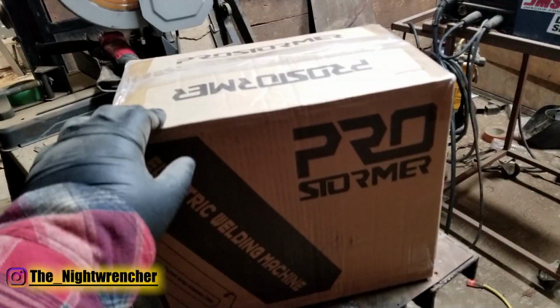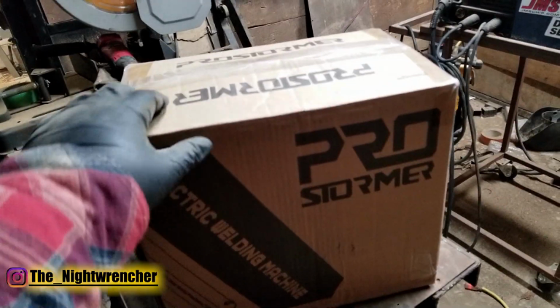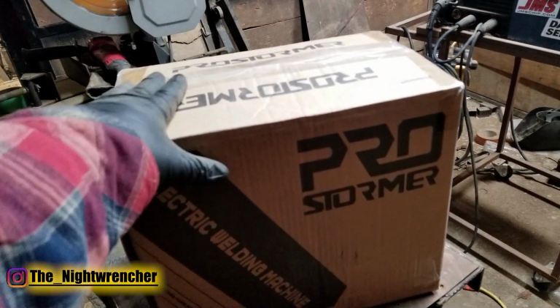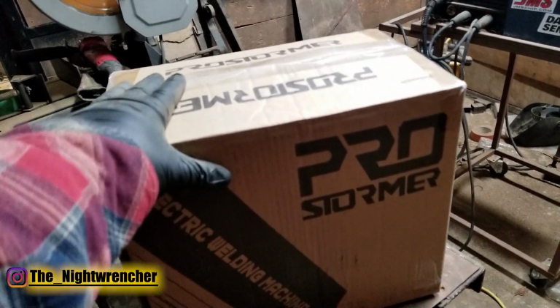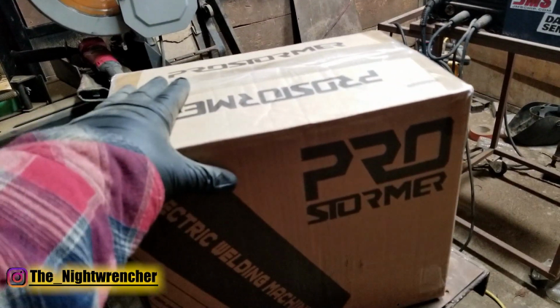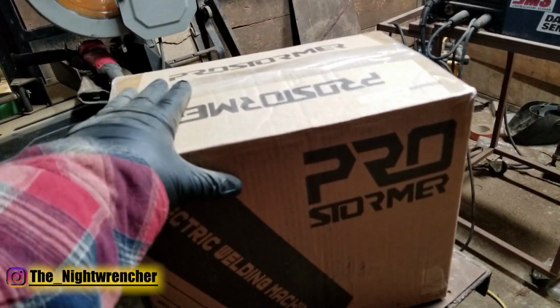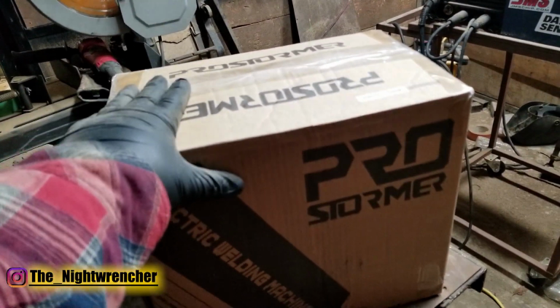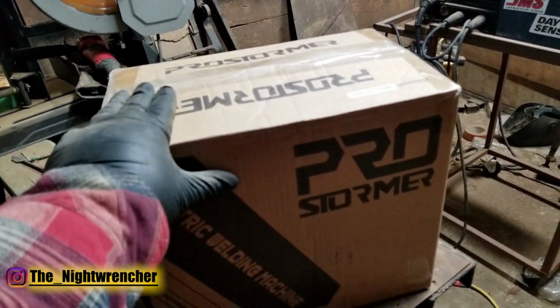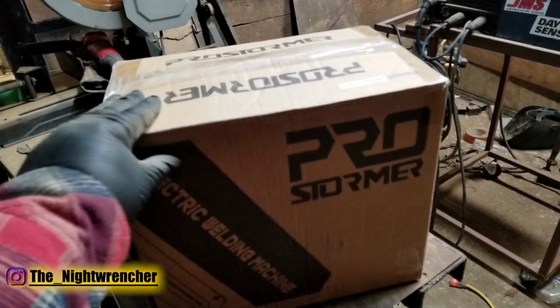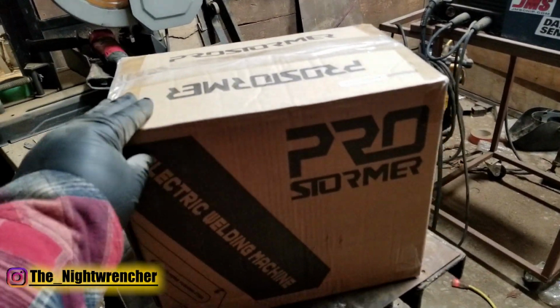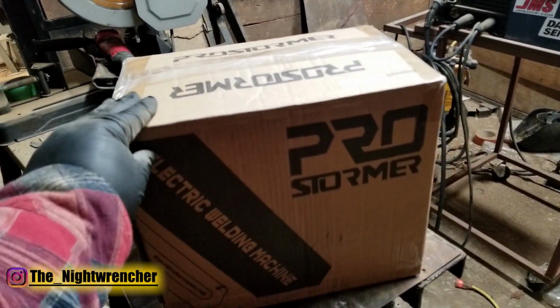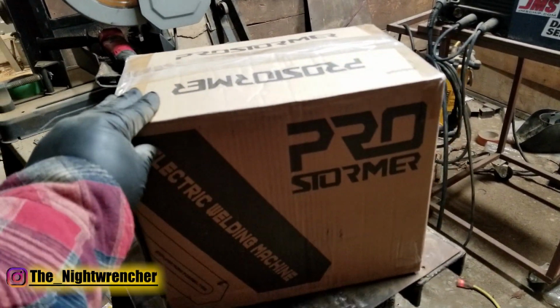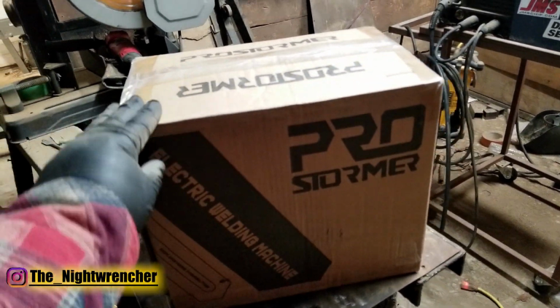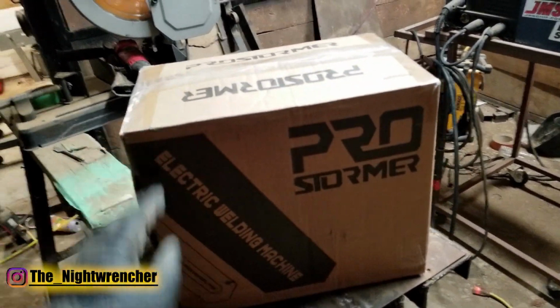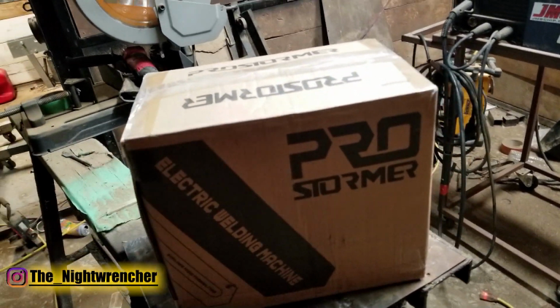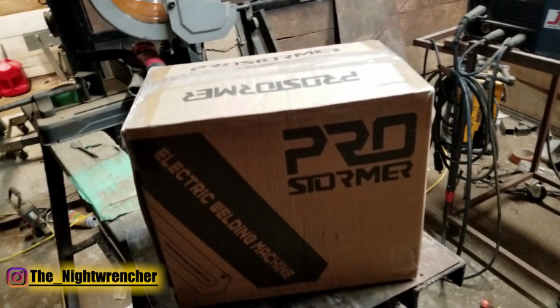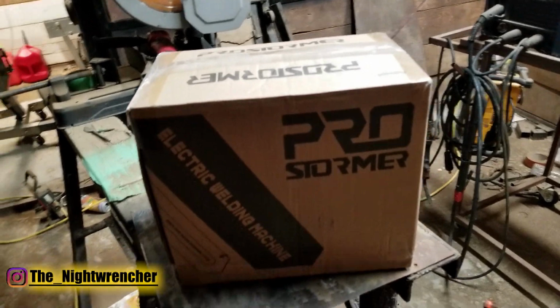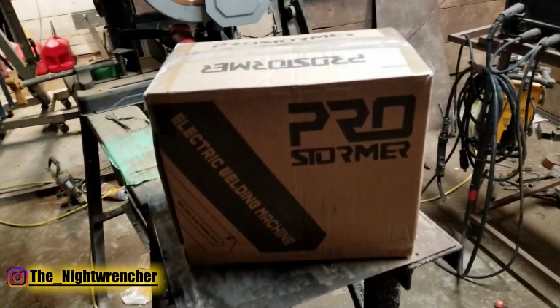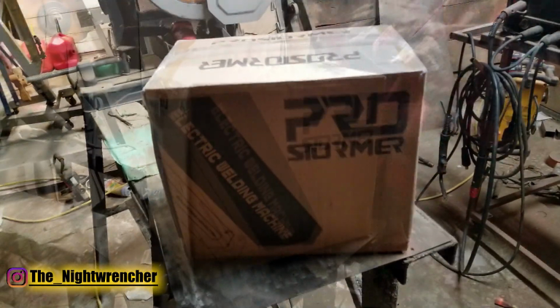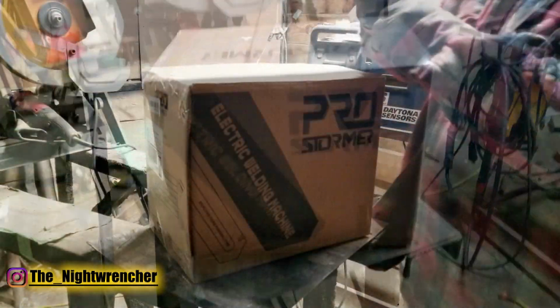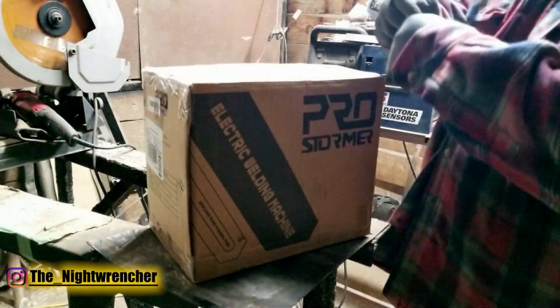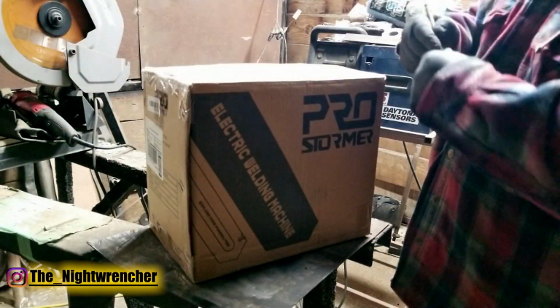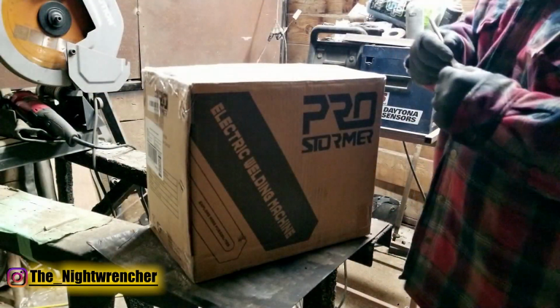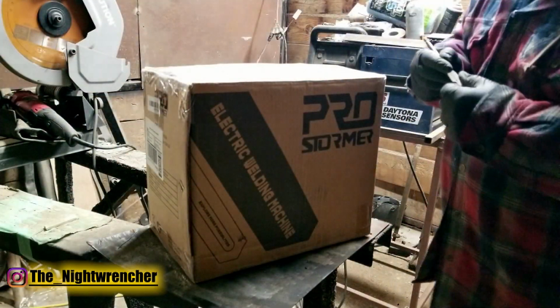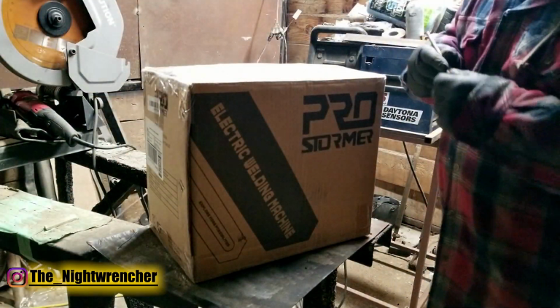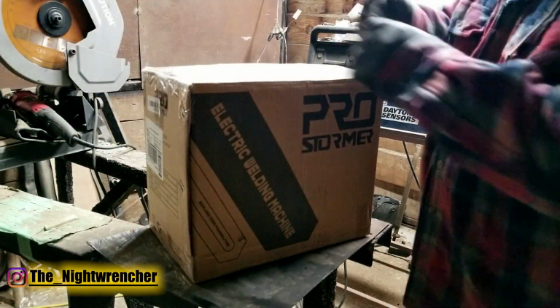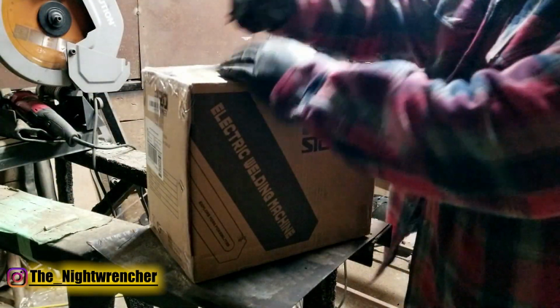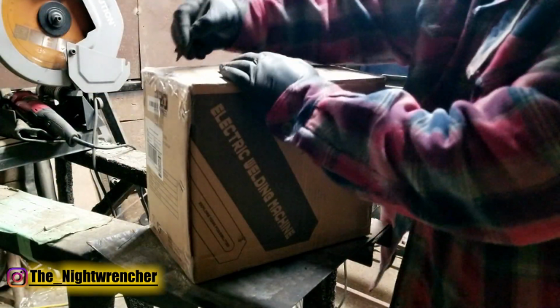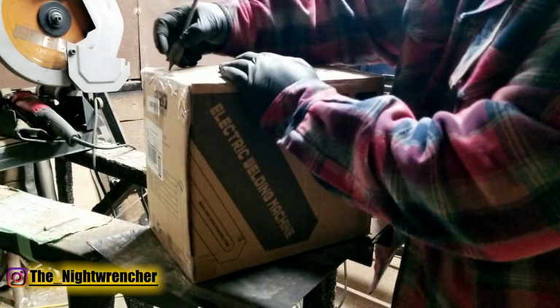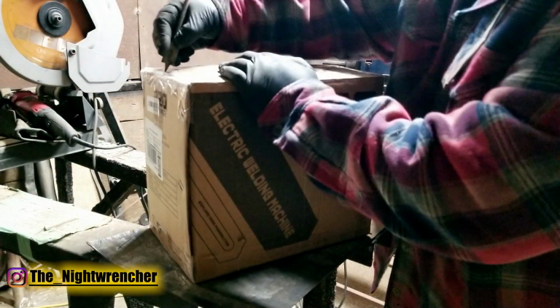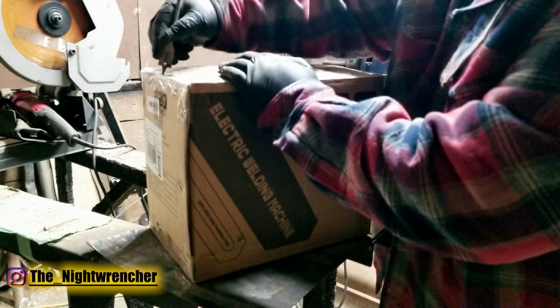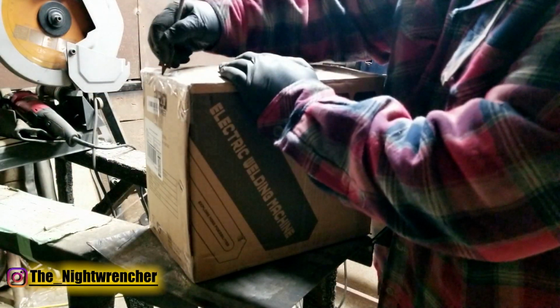So let me go ahead and open this up for you guys so we can see what actually came in here. I don't have my razor blades, so...